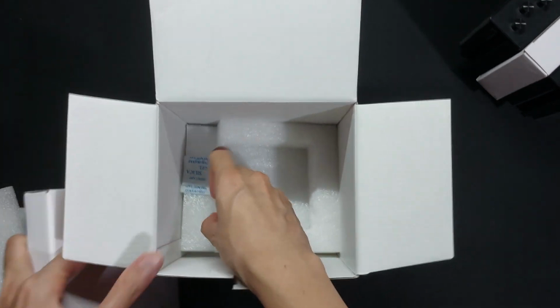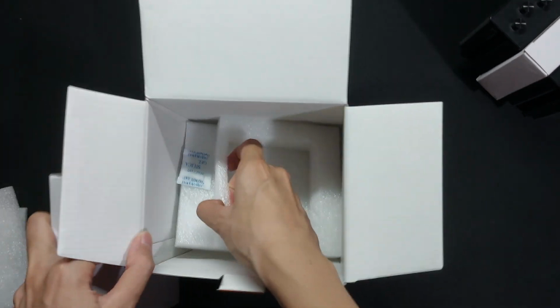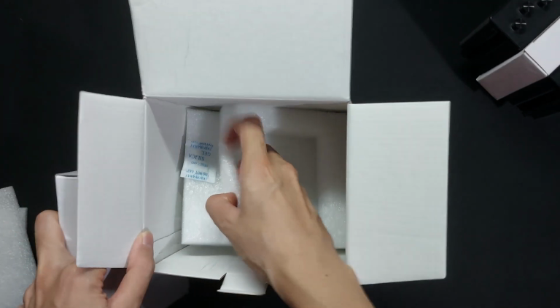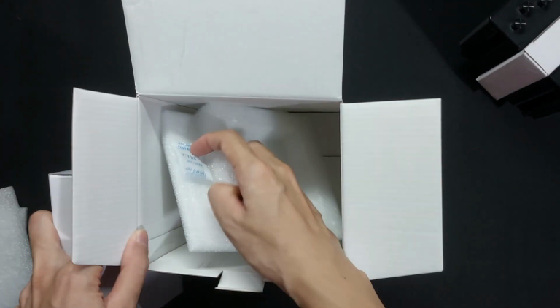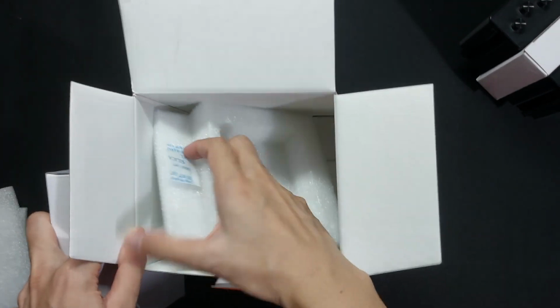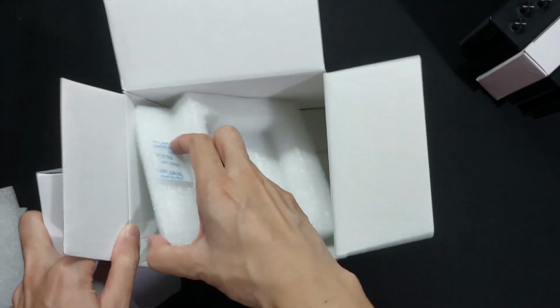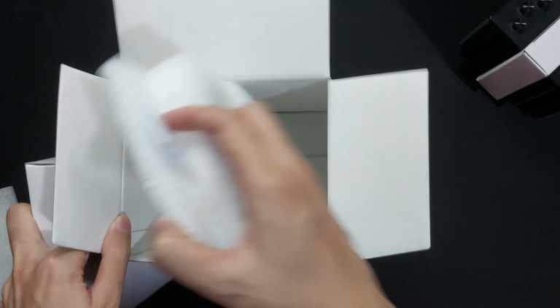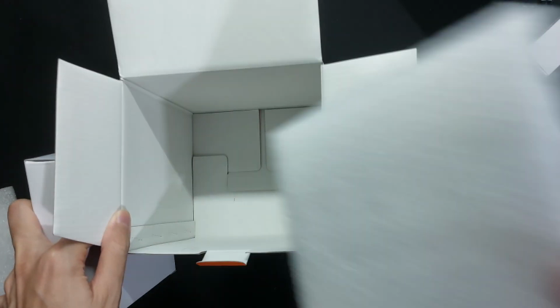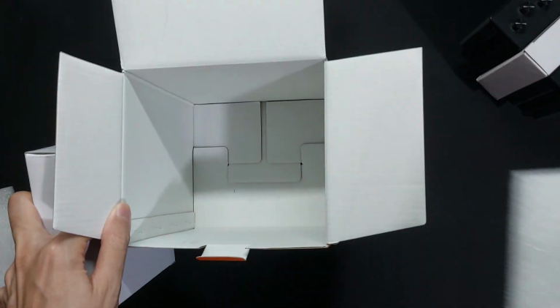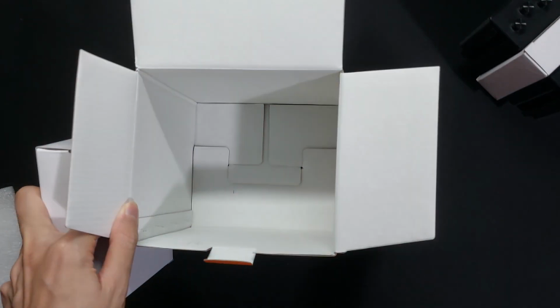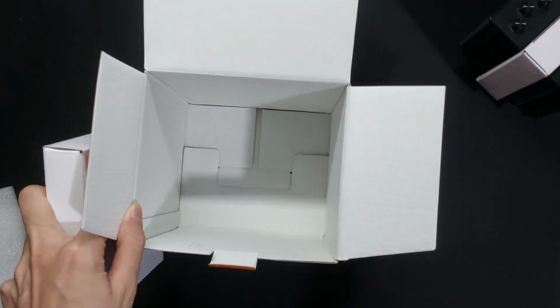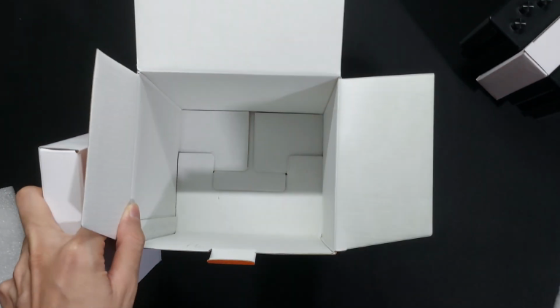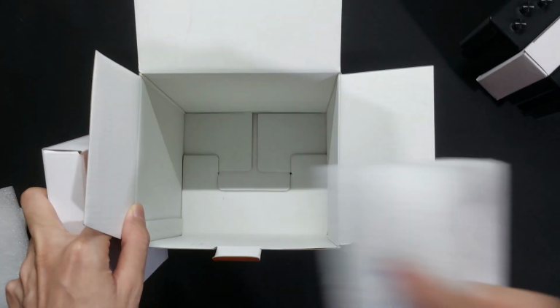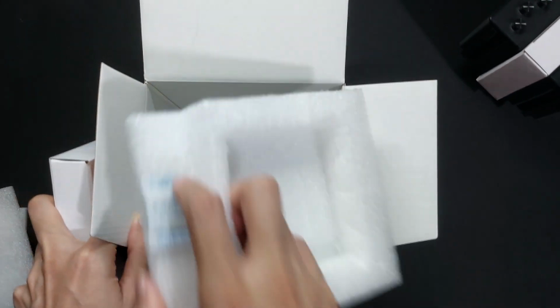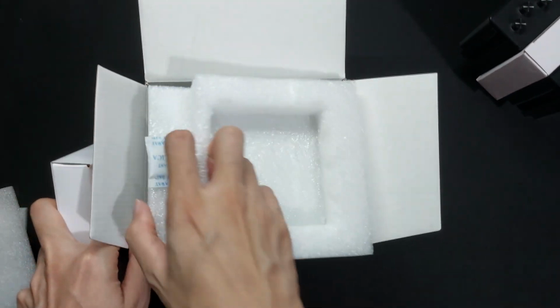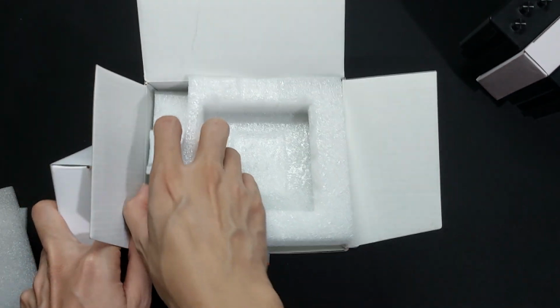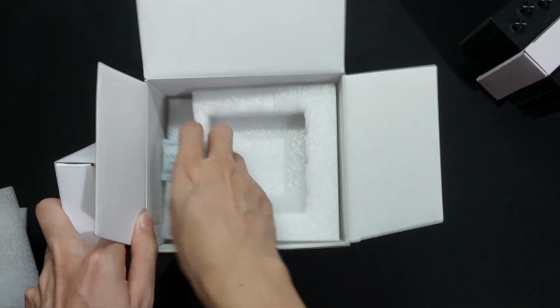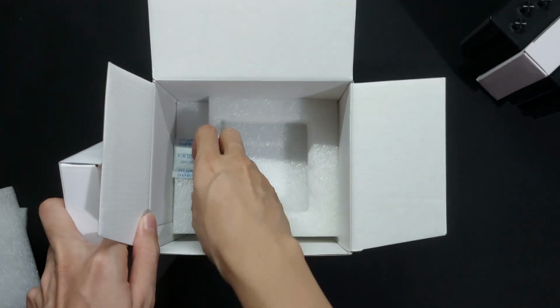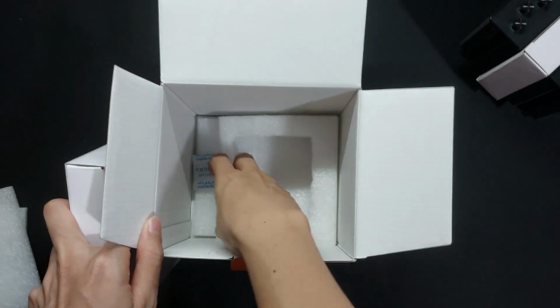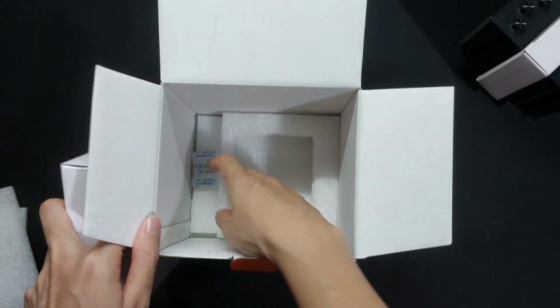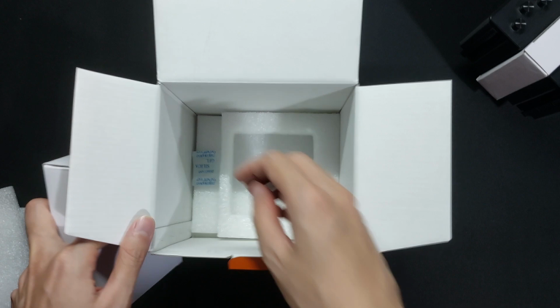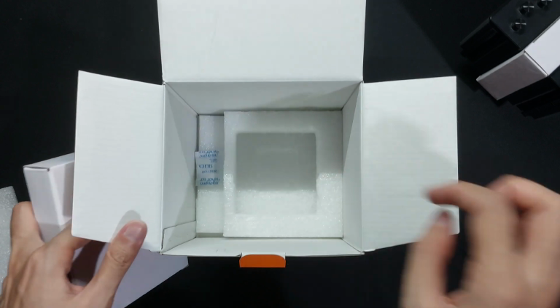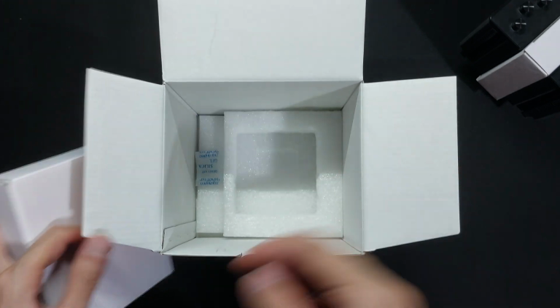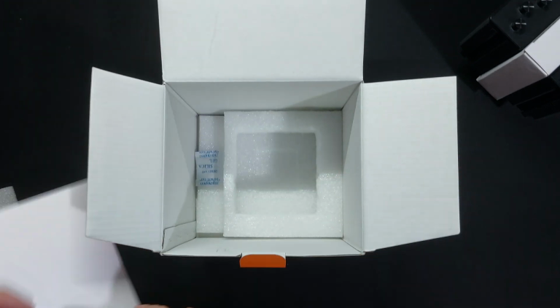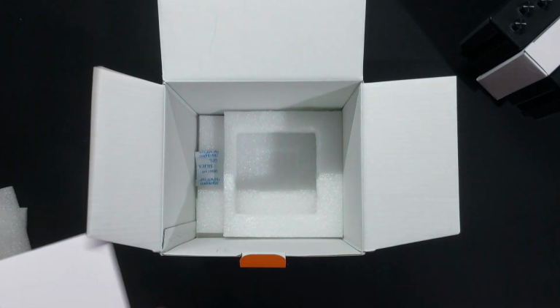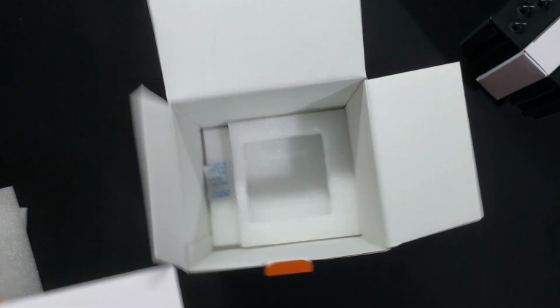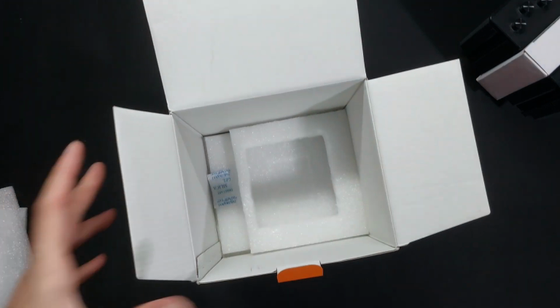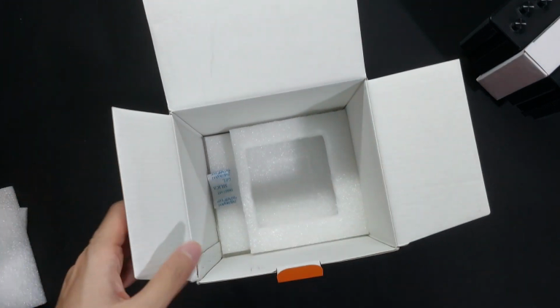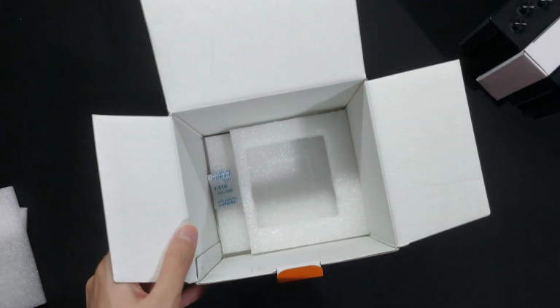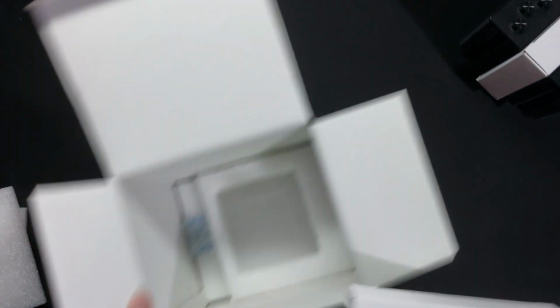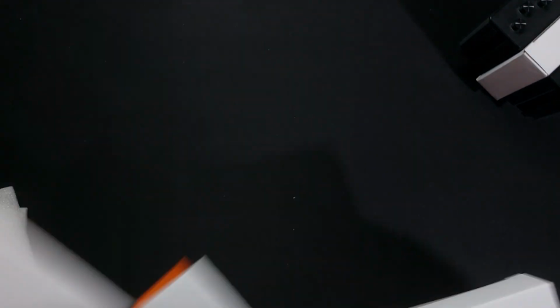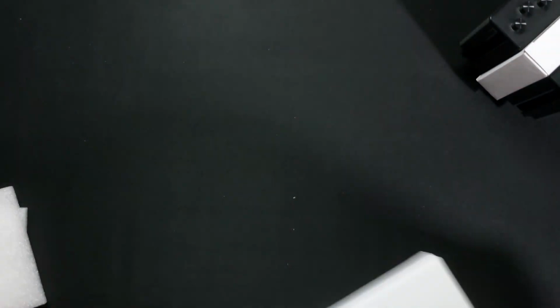So aside from the heat sink, the two carton boxes, and the foam pieces, there's nothing else inside the box.